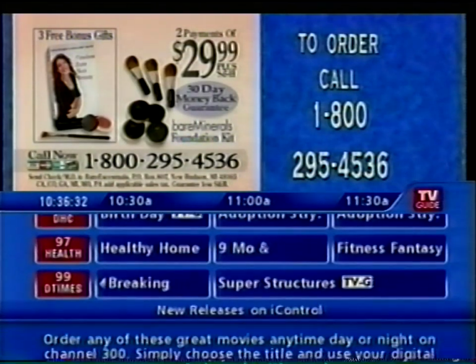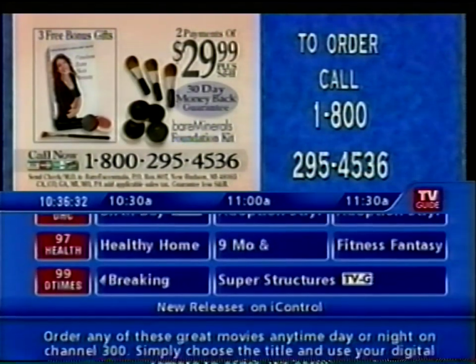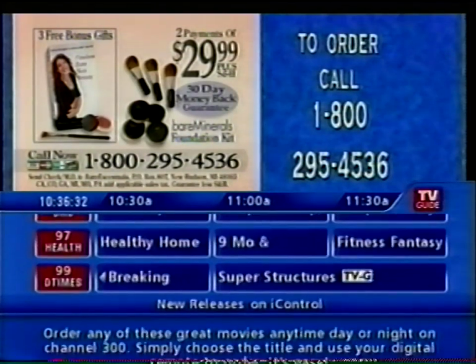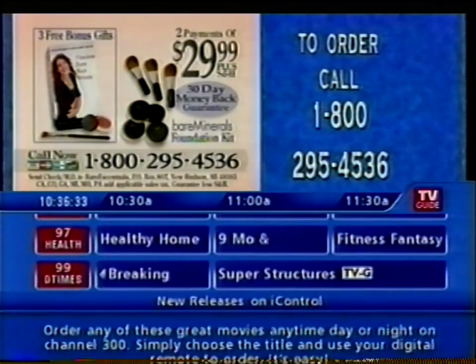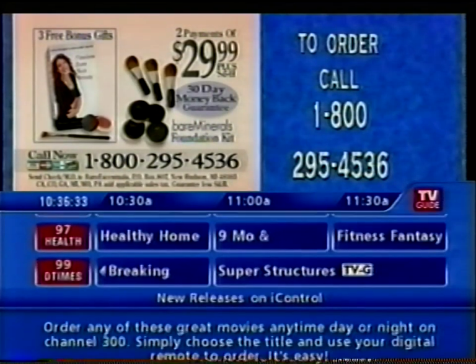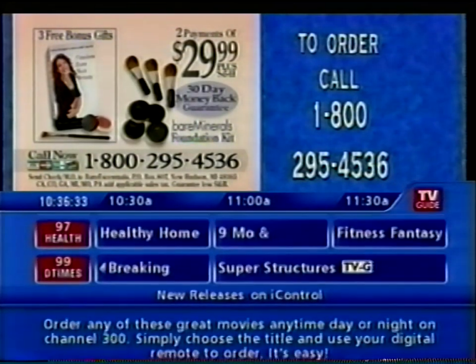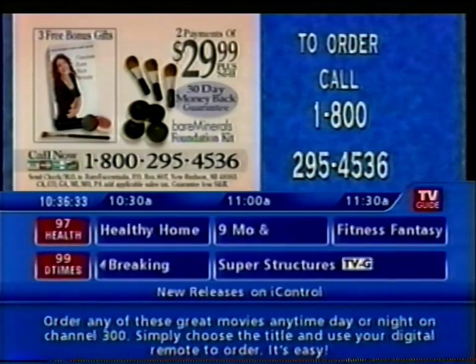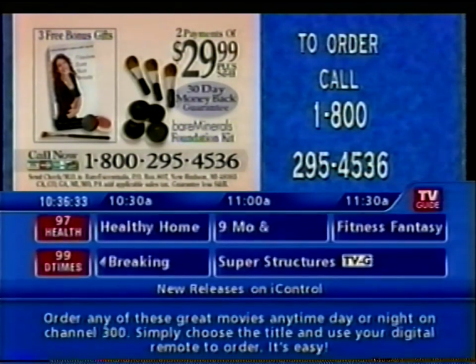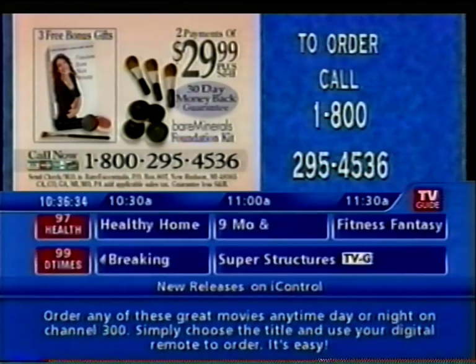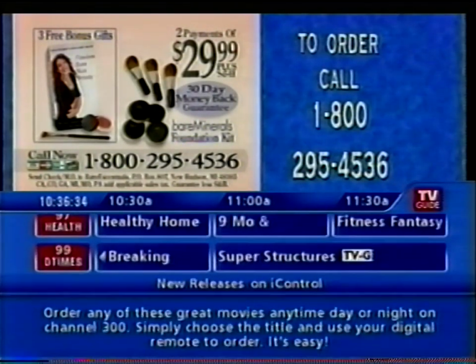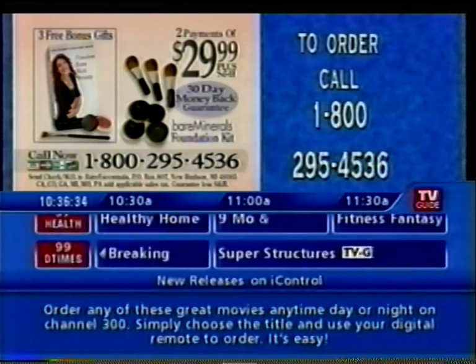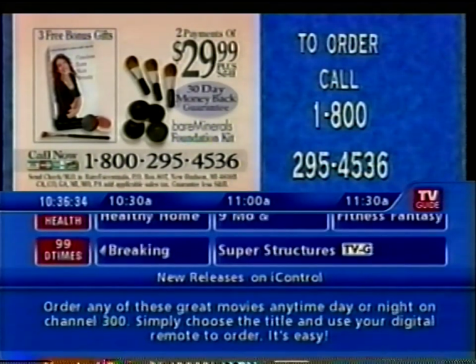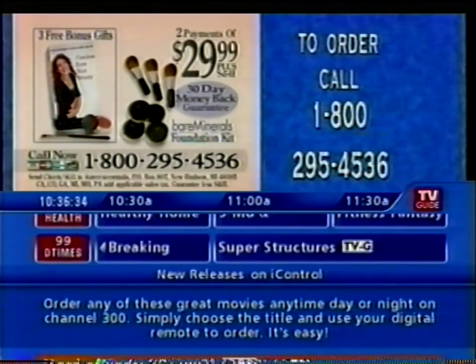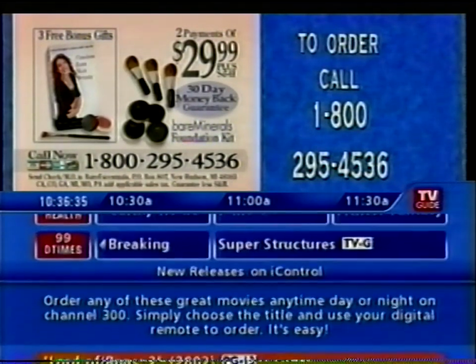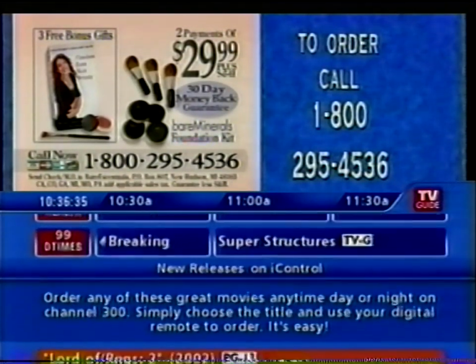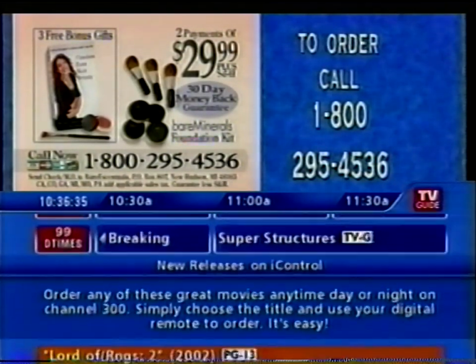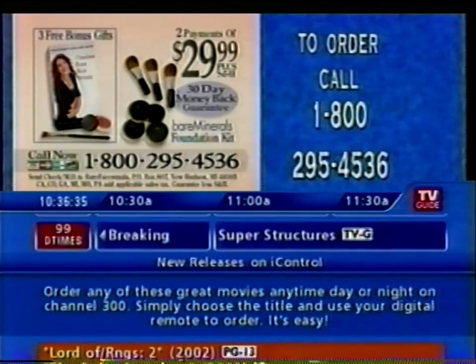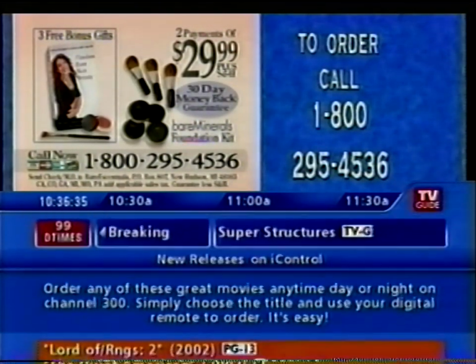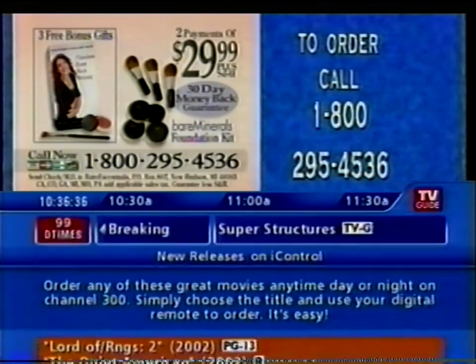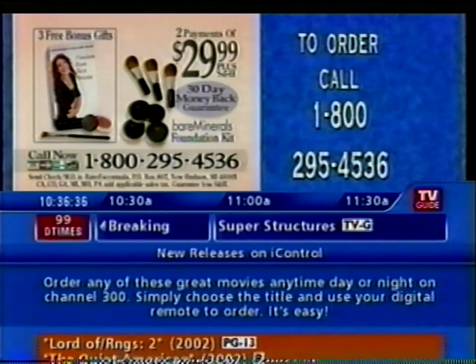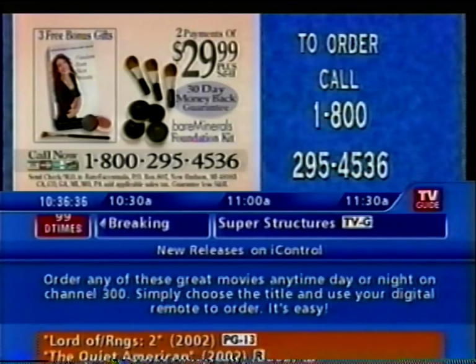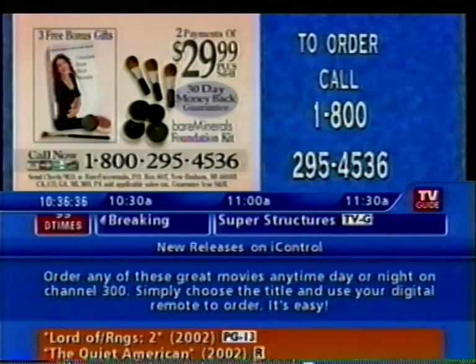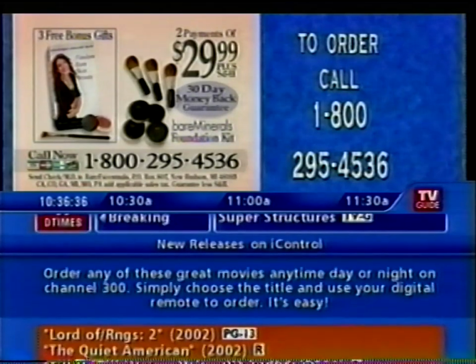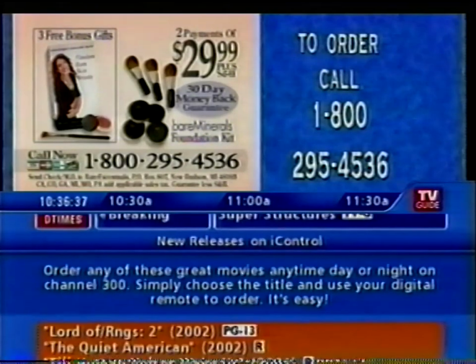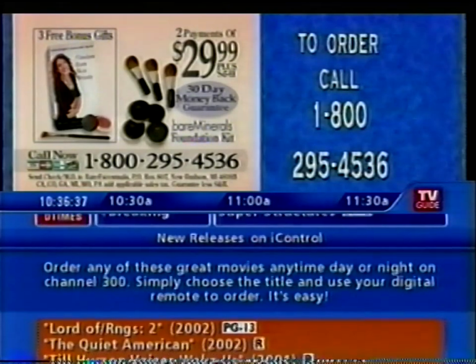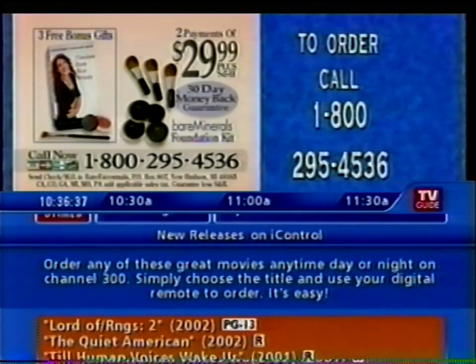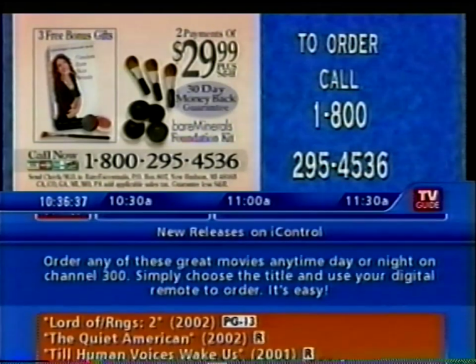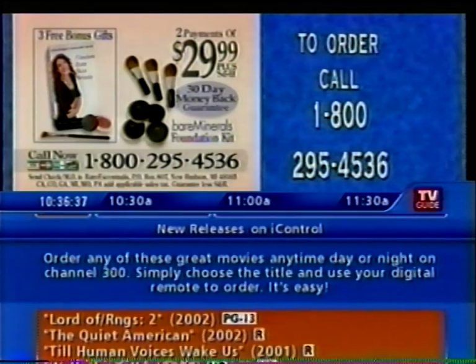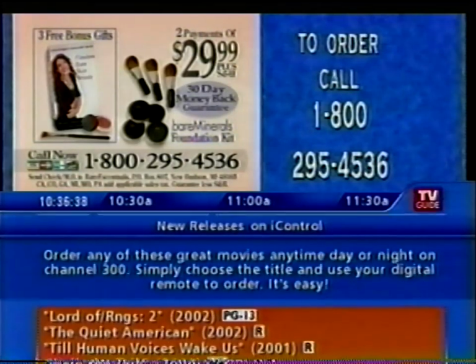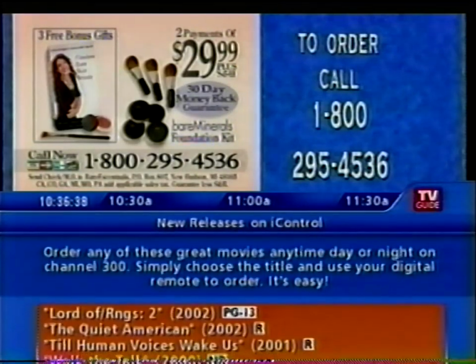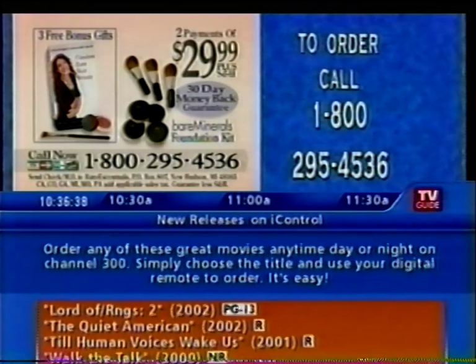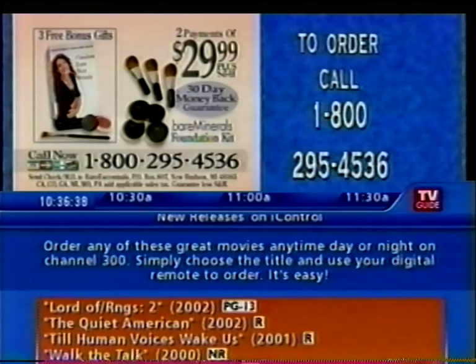Call 1-800-295-4536. That's 1-800-295-4536. Call now.